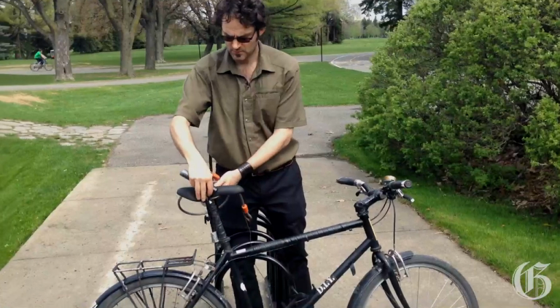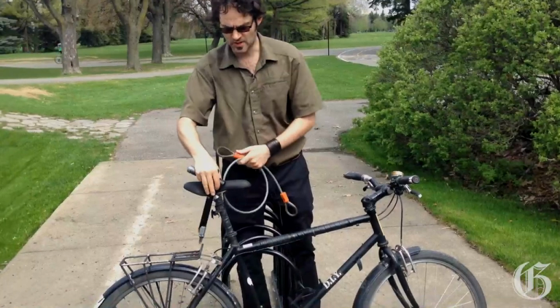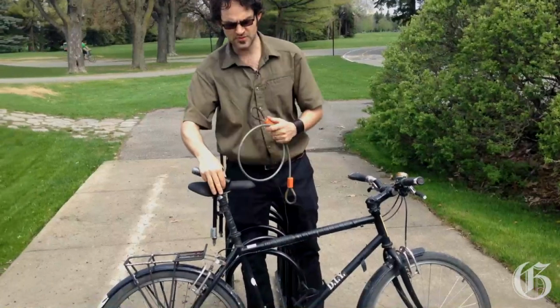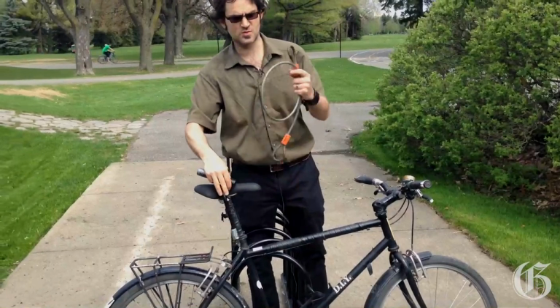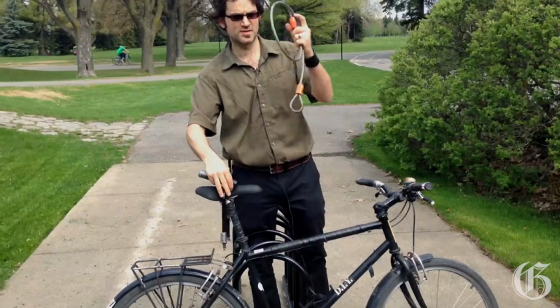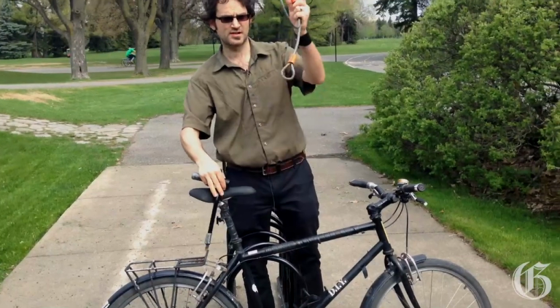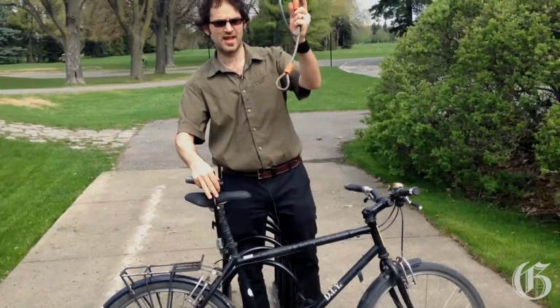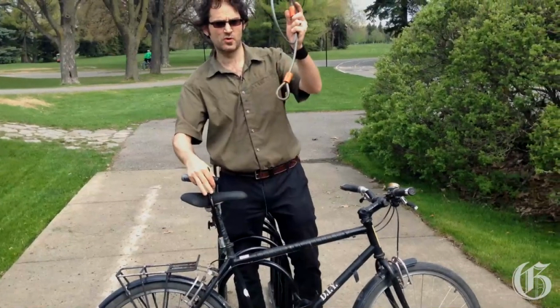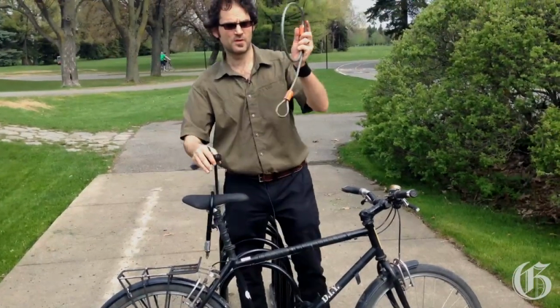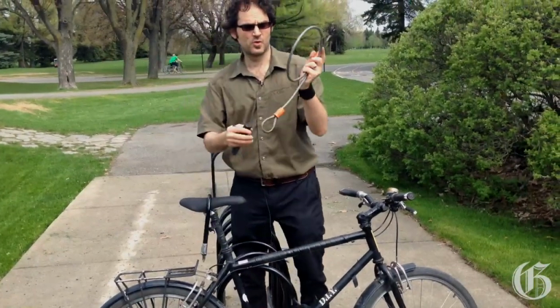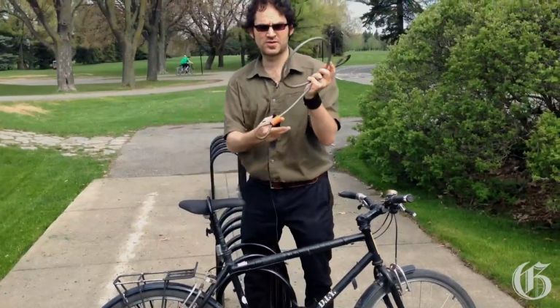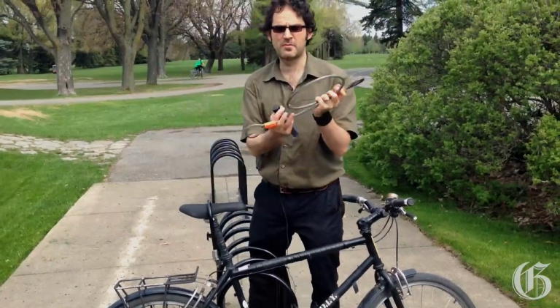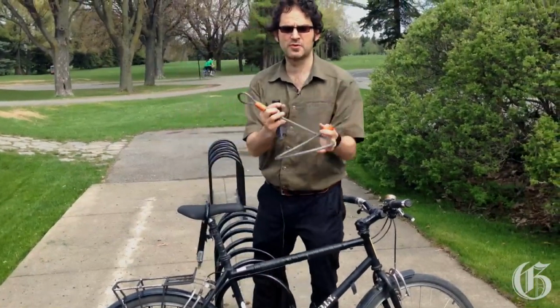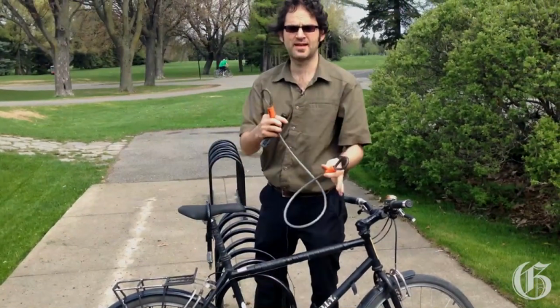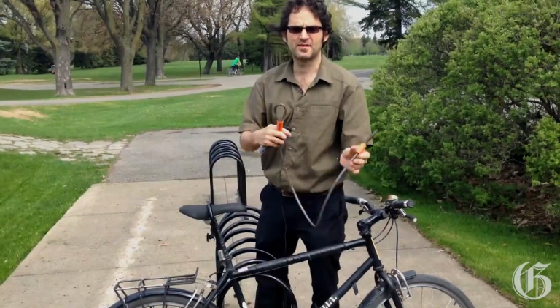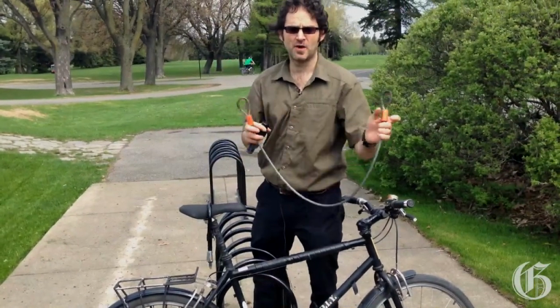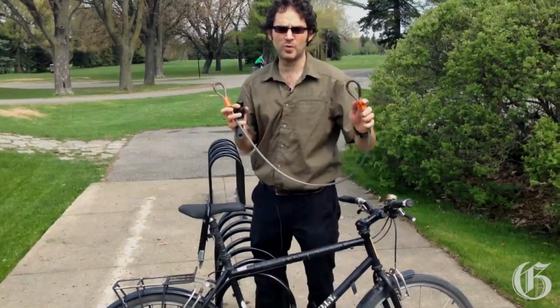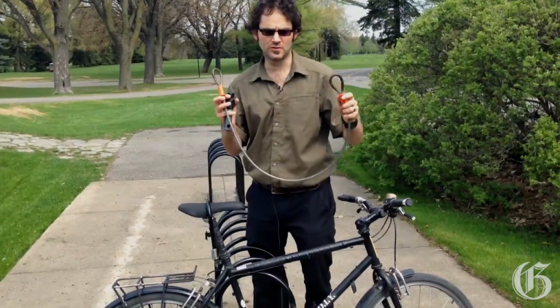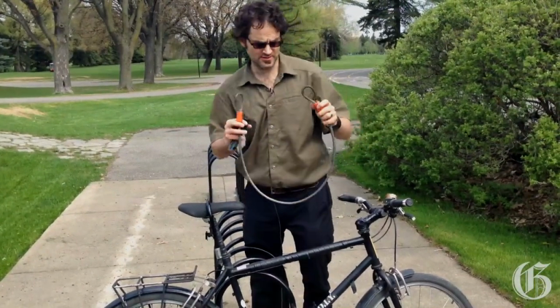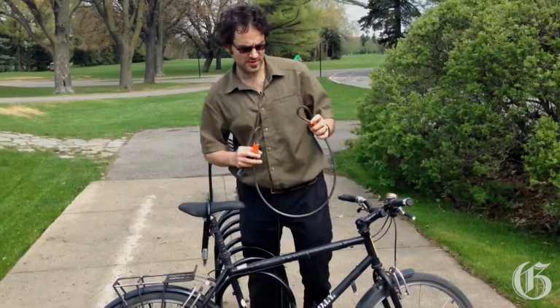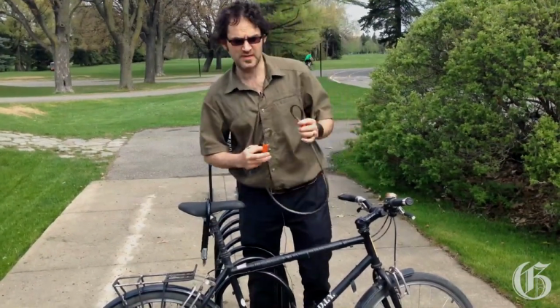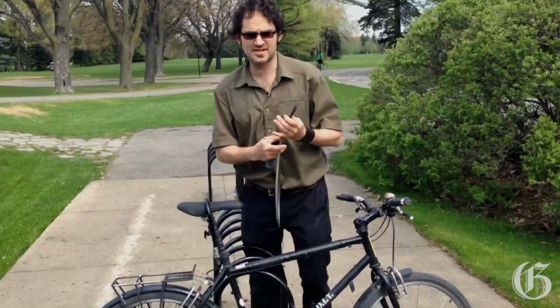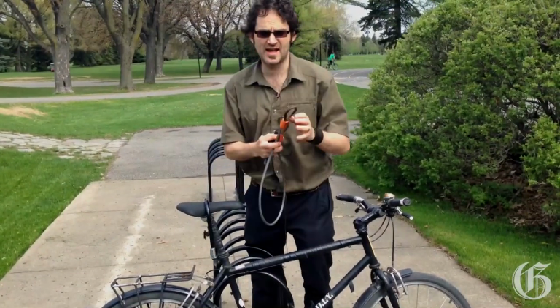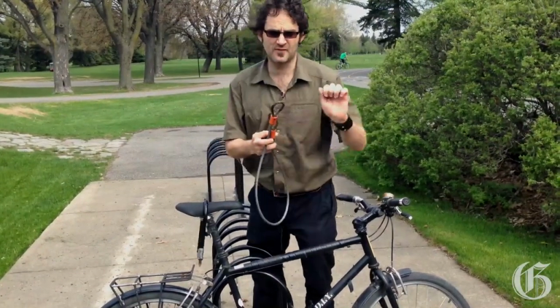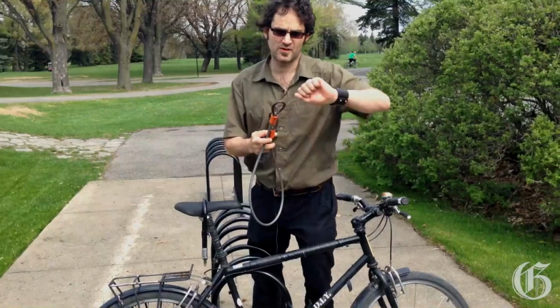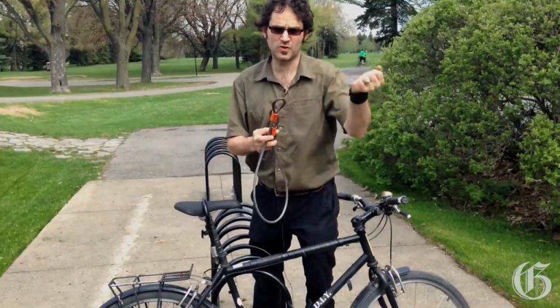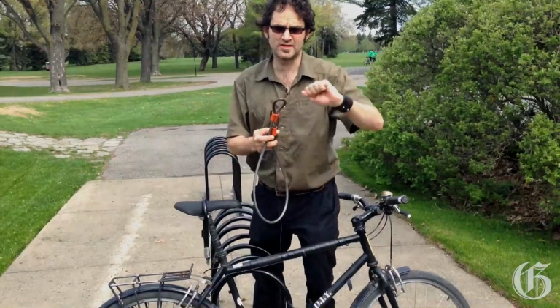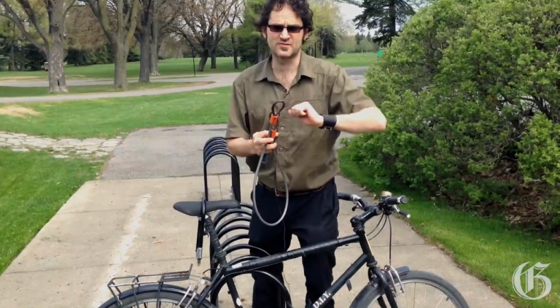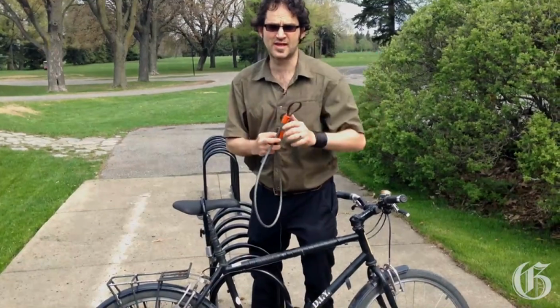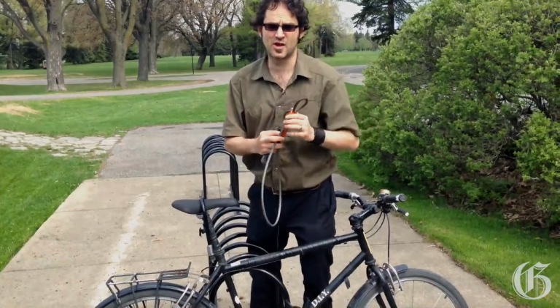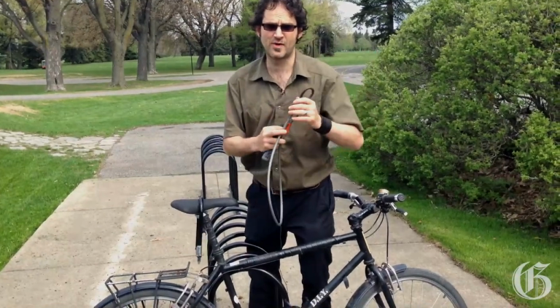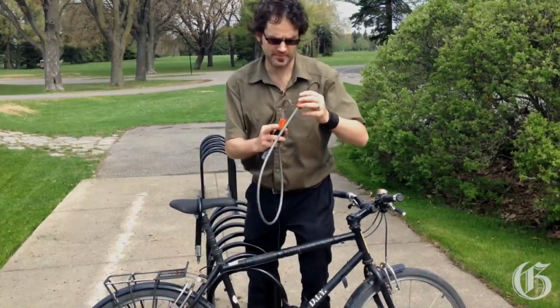What I'm also using is a little cable, which is going to help me protect my wheels because they have quick releases for taking them off rapidly.